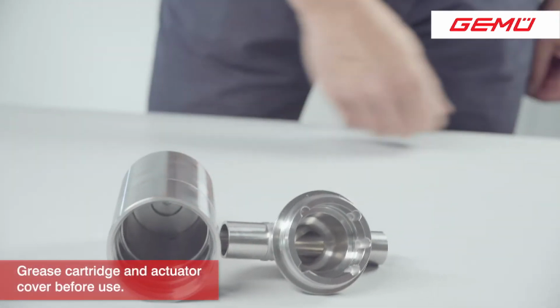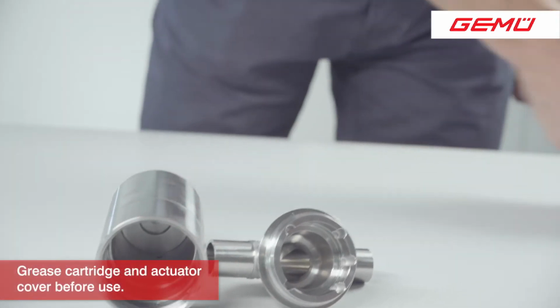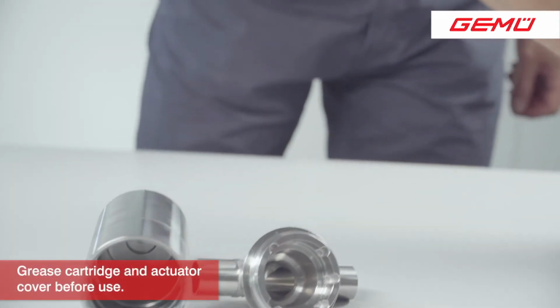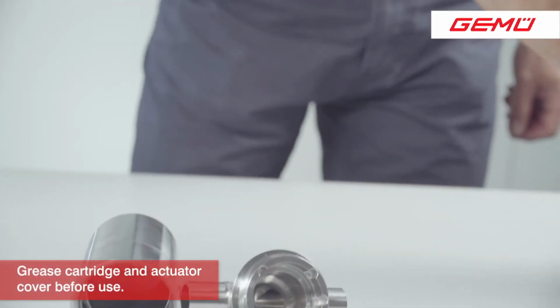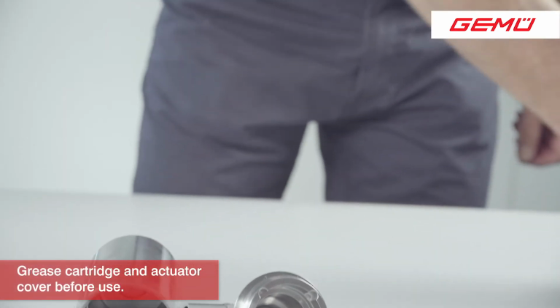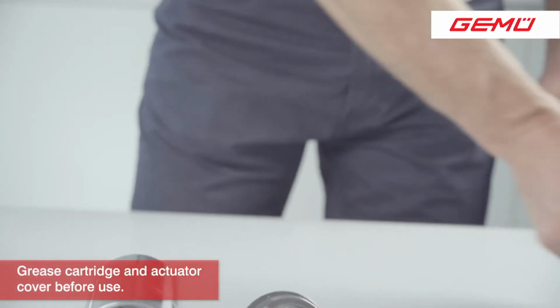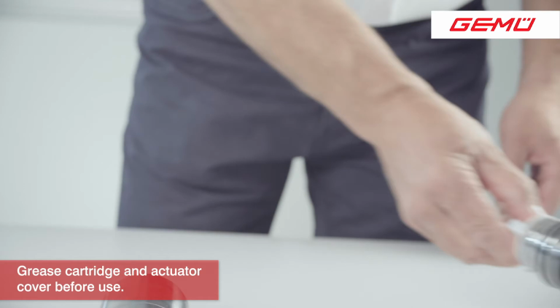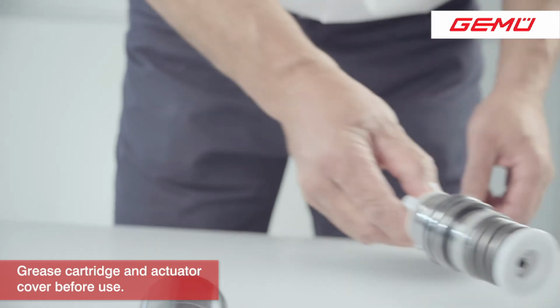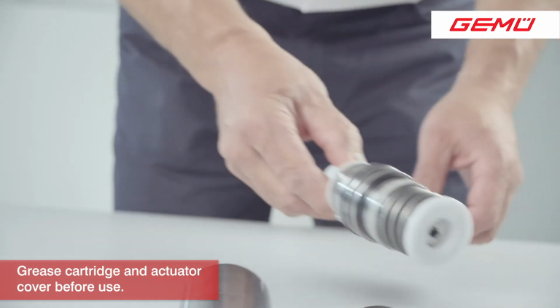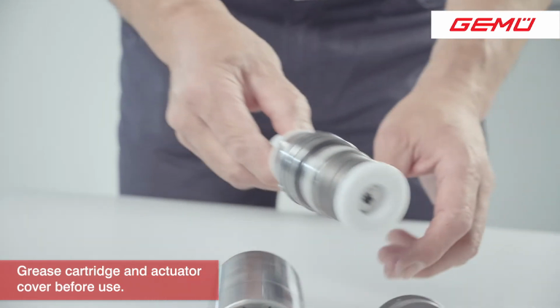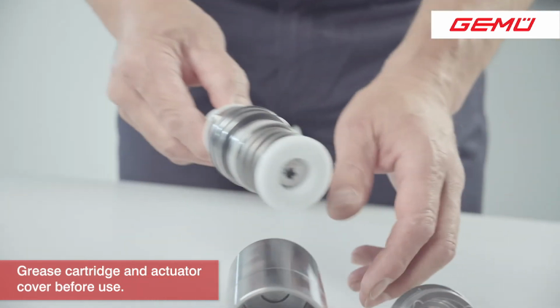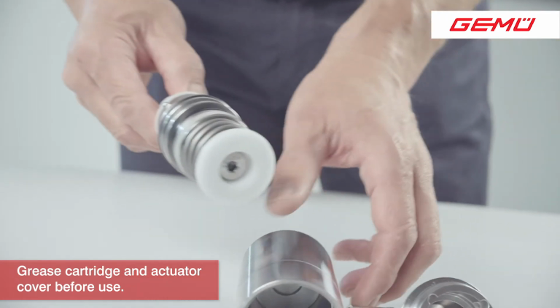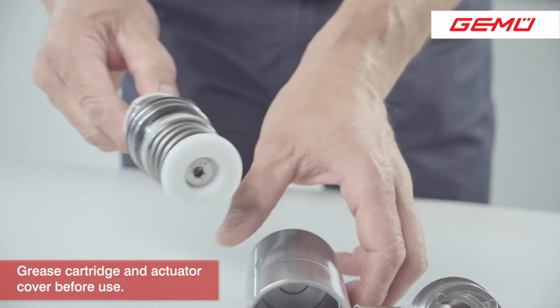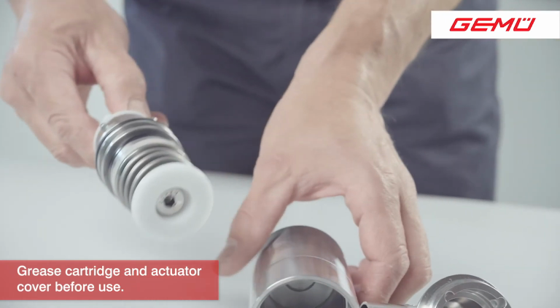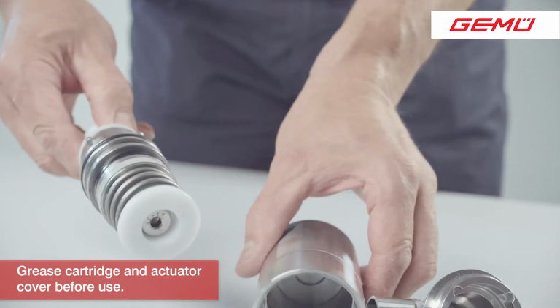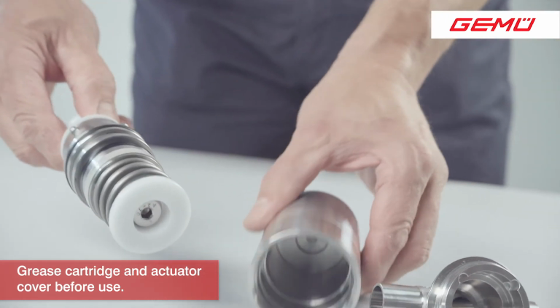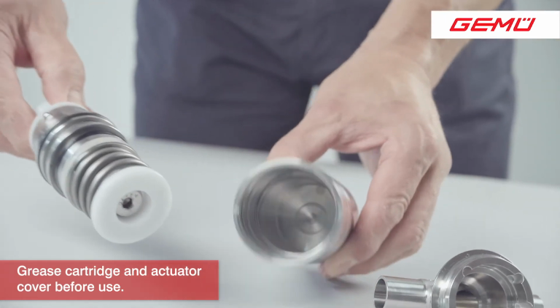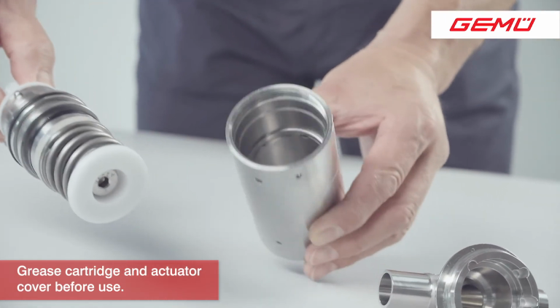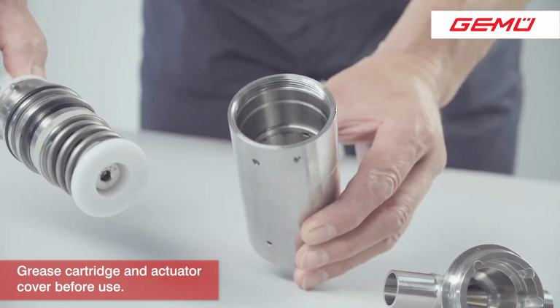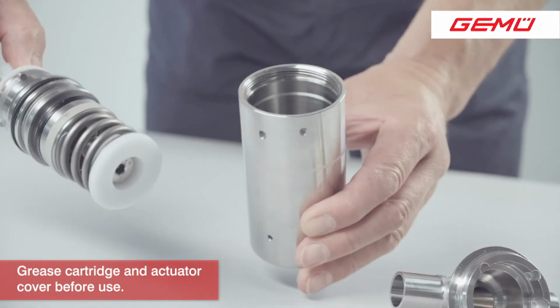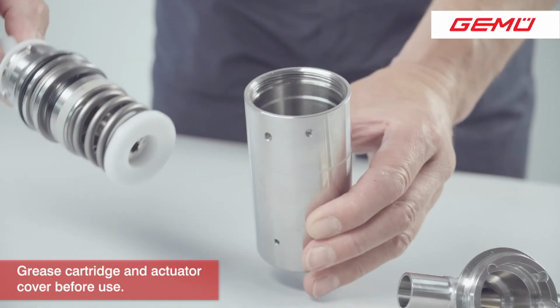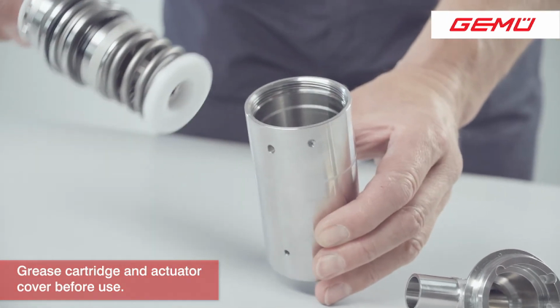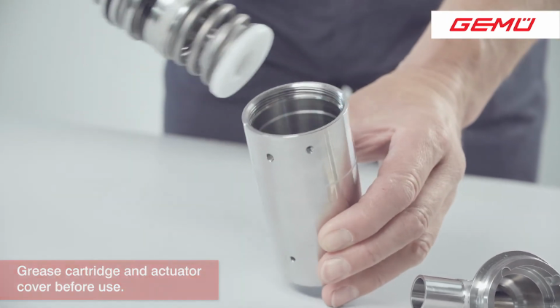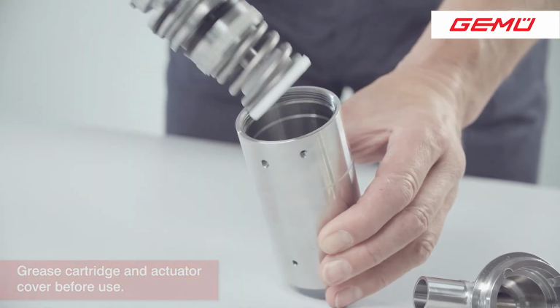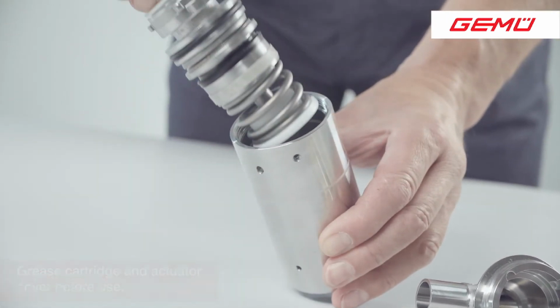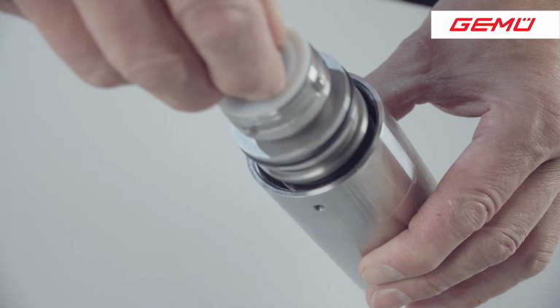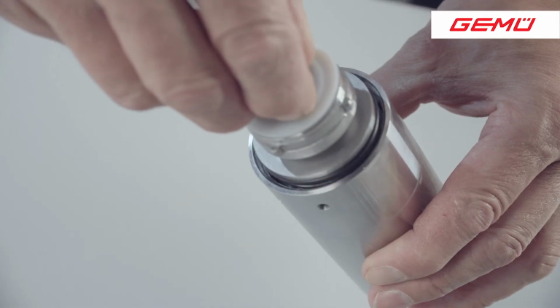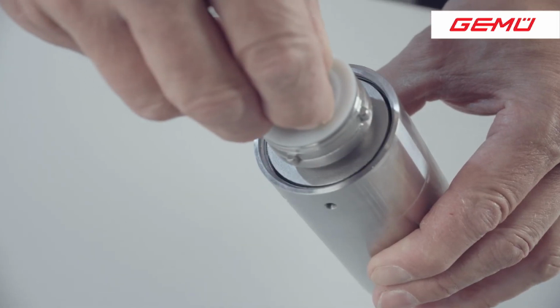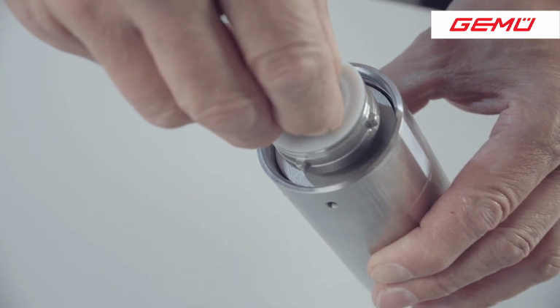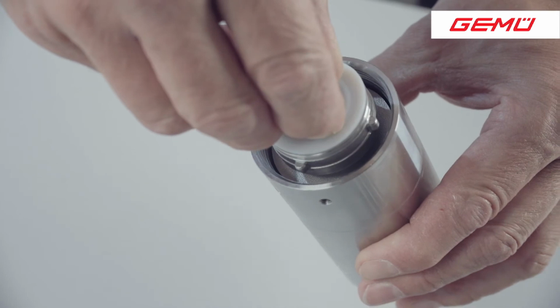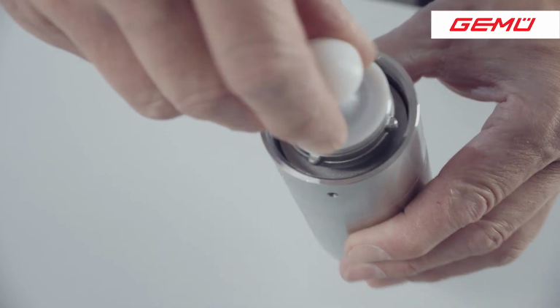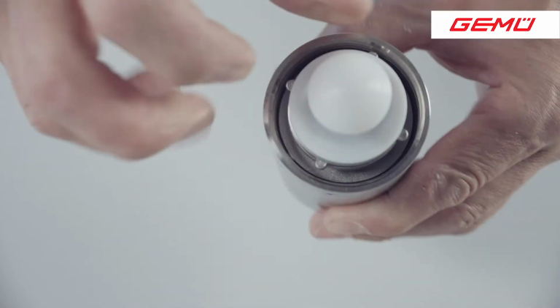Push the new actuator cartridge into the housing and press it in with both hands until it engages with a small click.